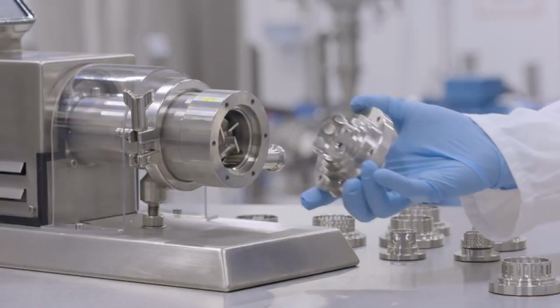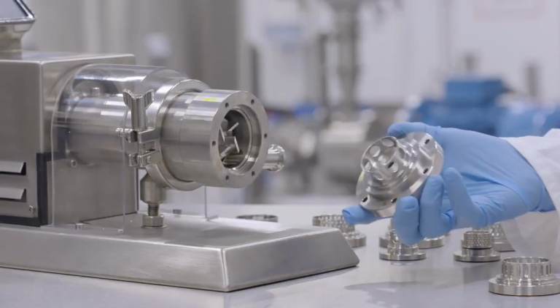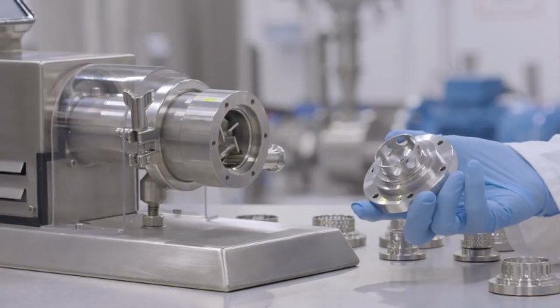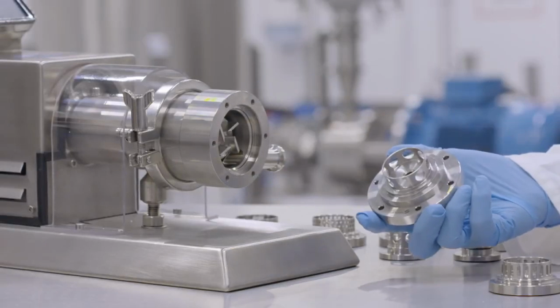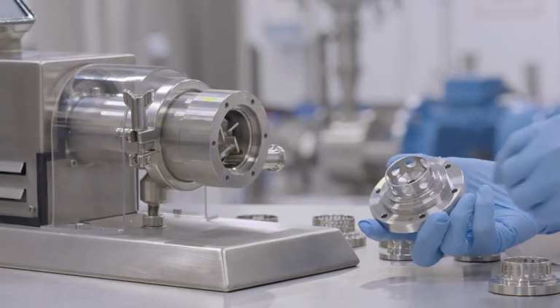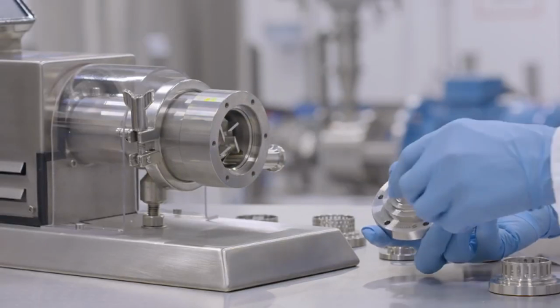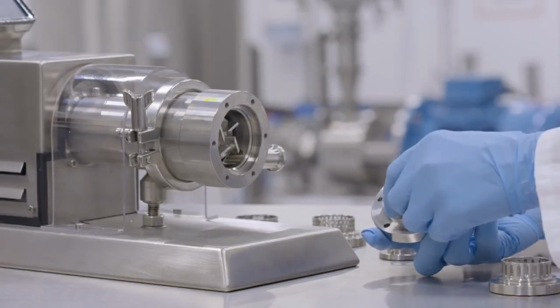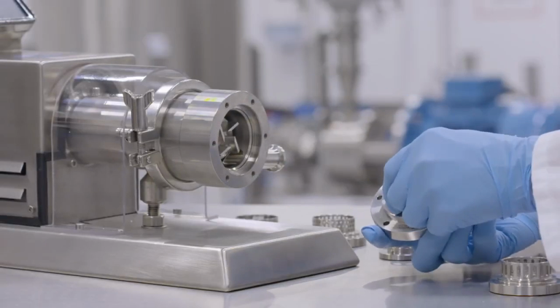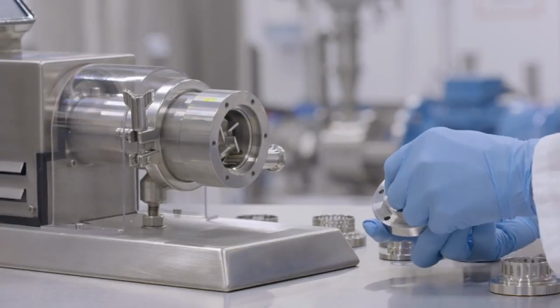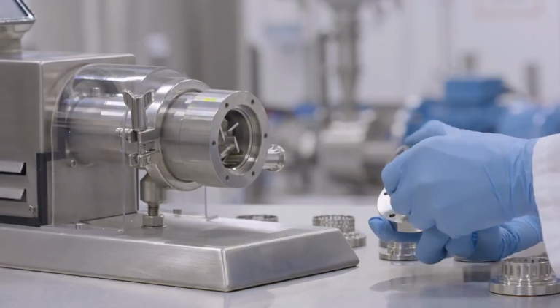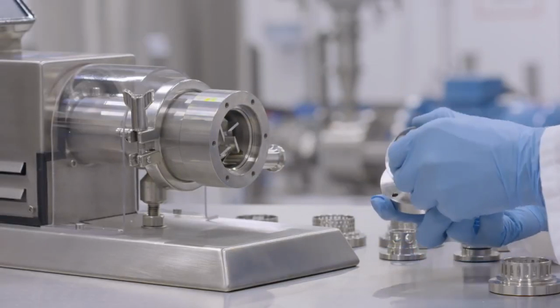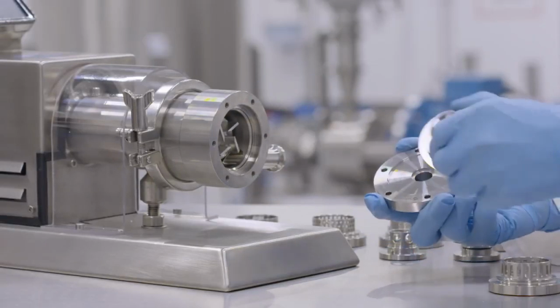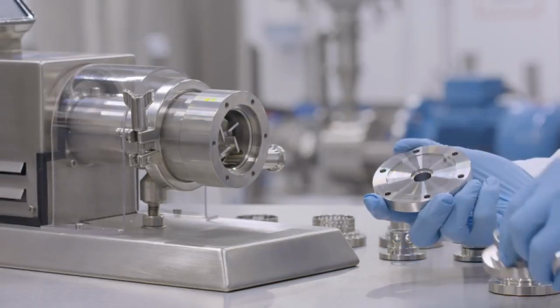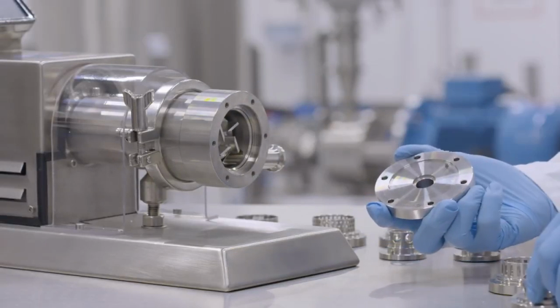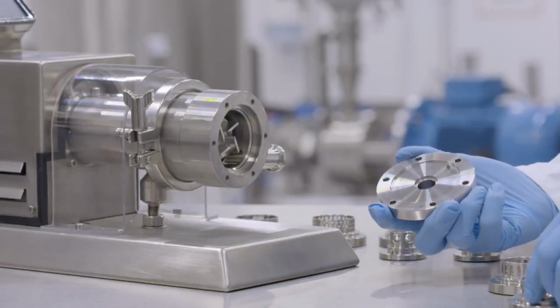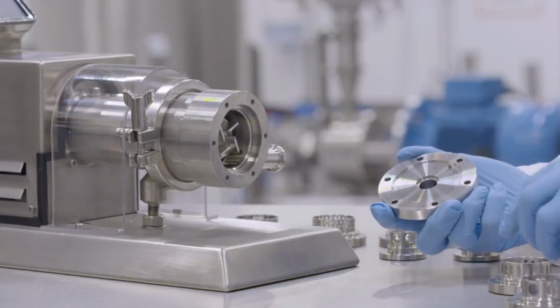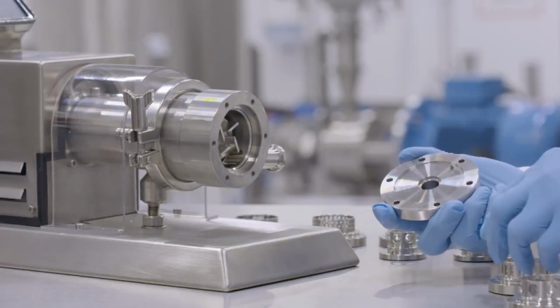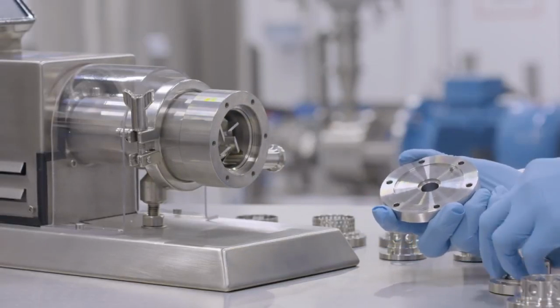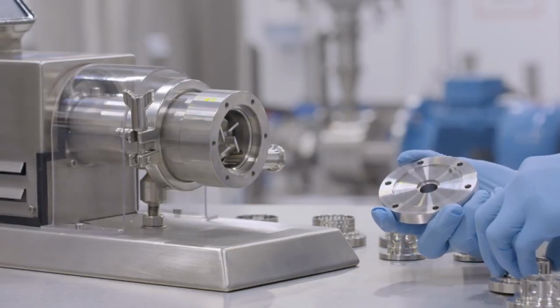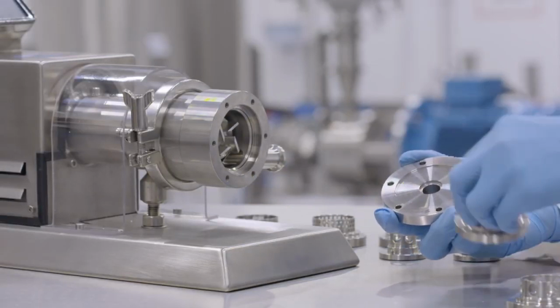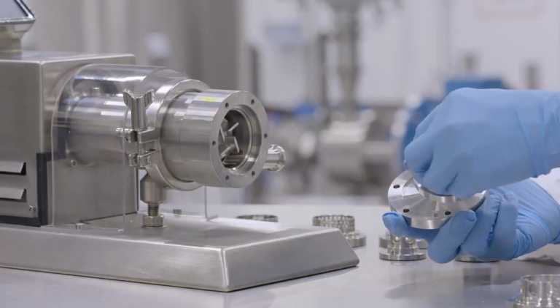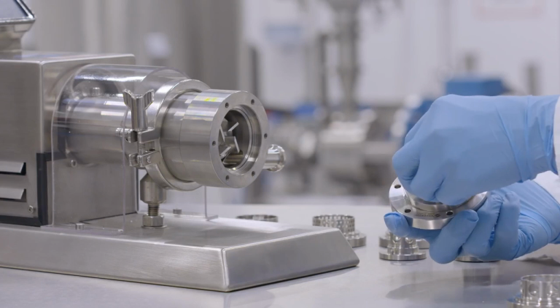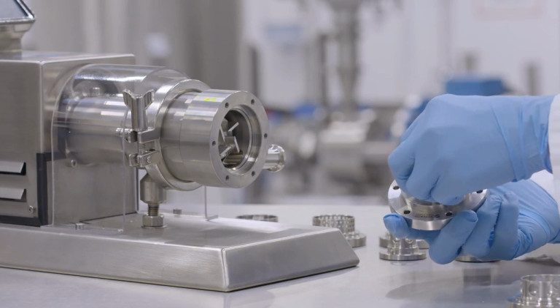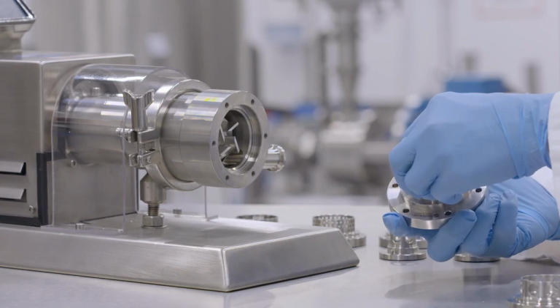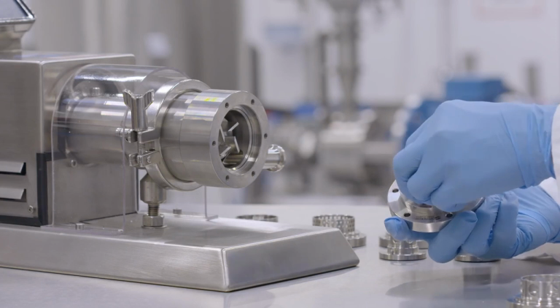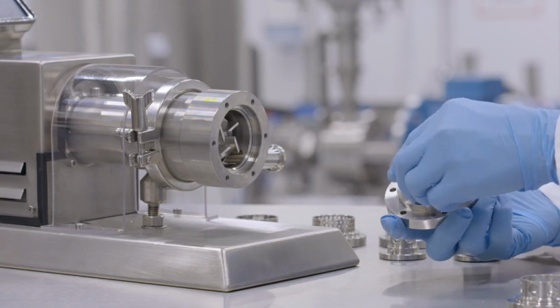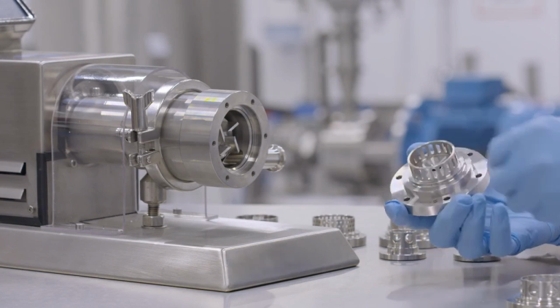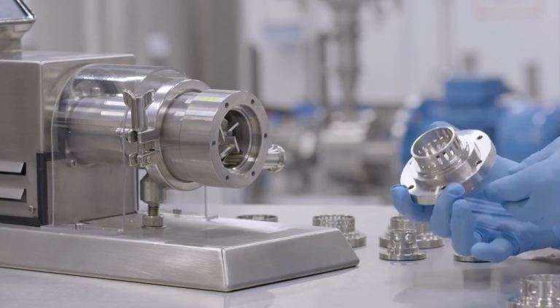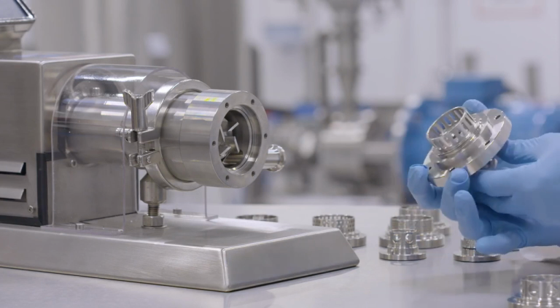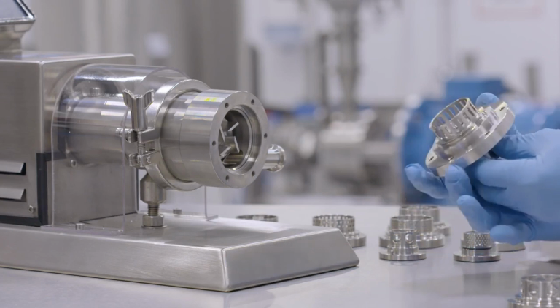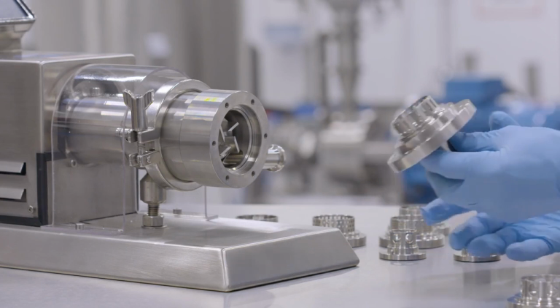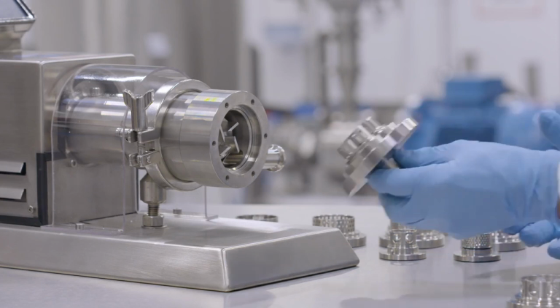Self-pumping and aeration-free, the Verso is equipped with a range of interchangeable workheads.